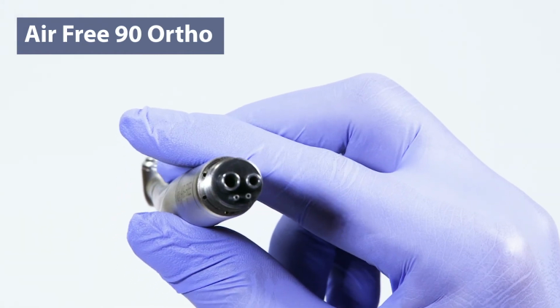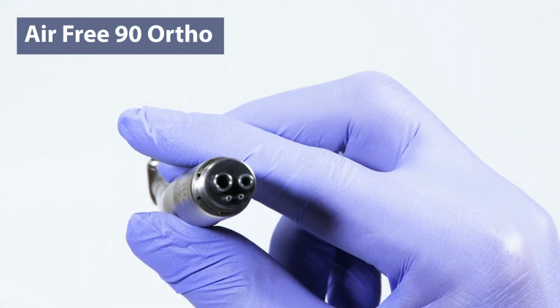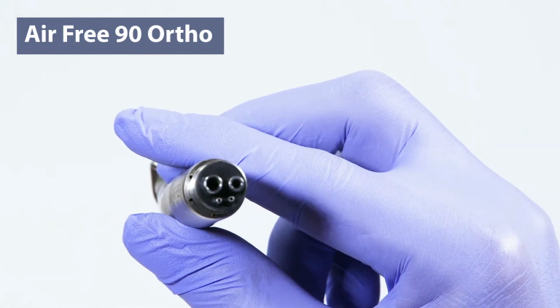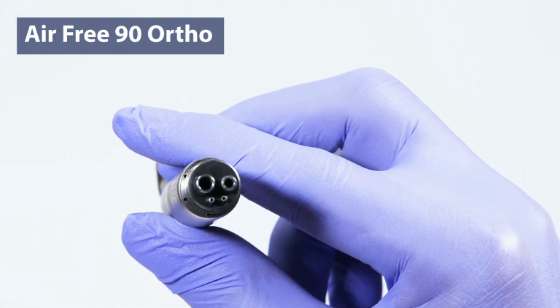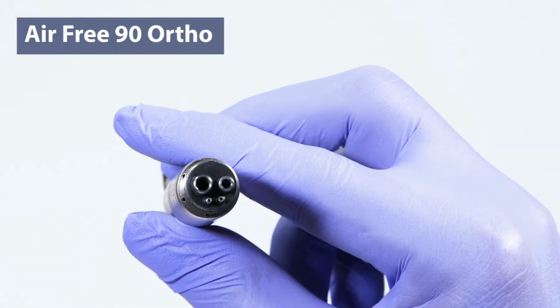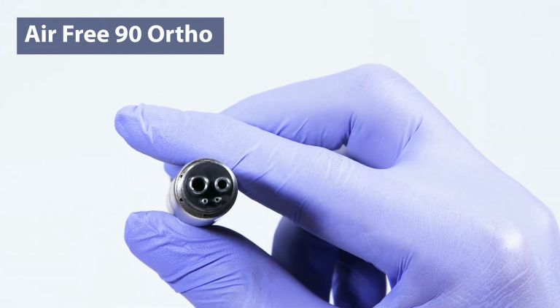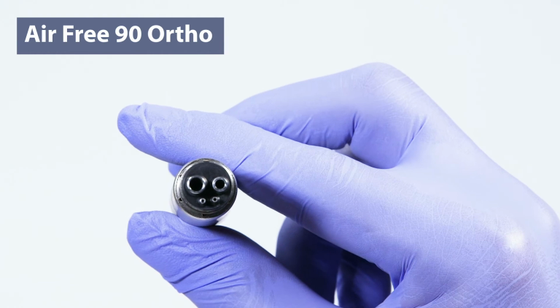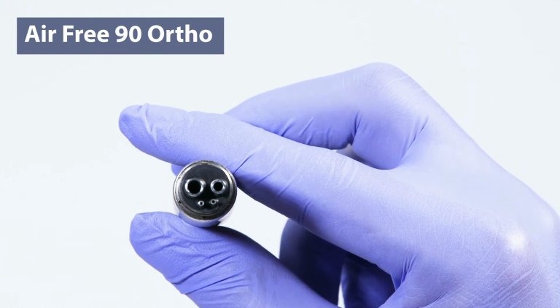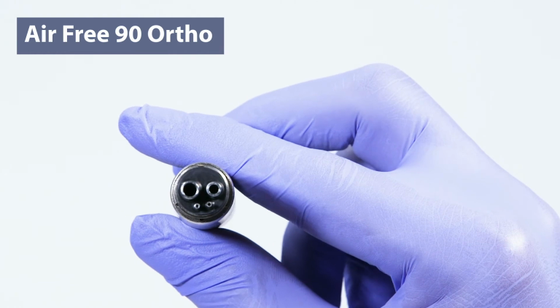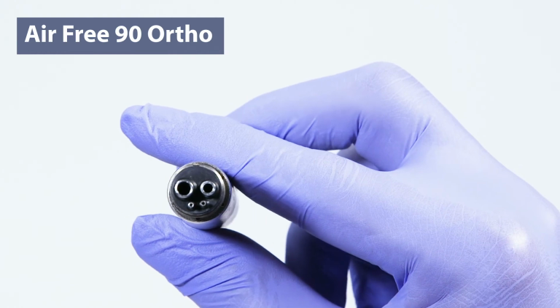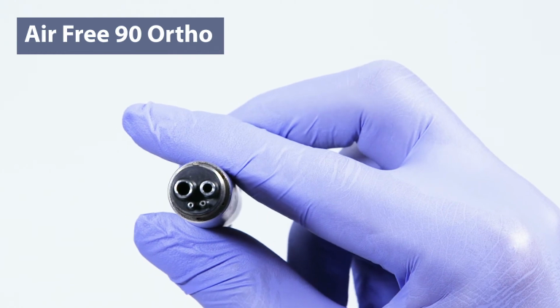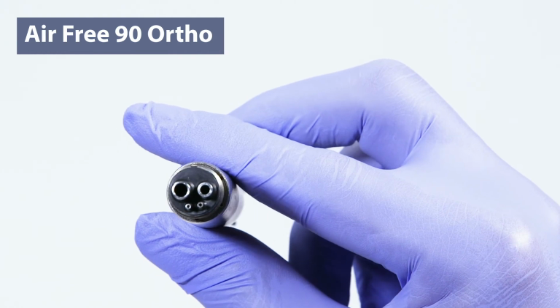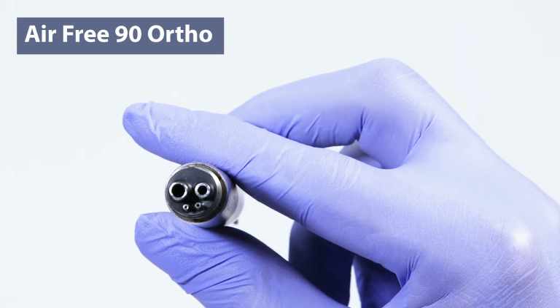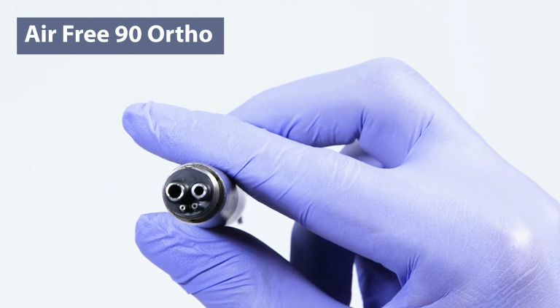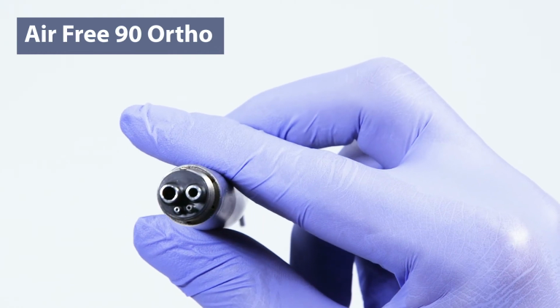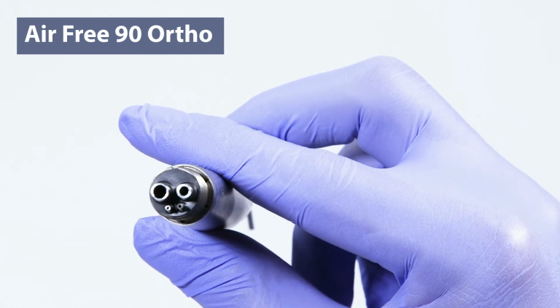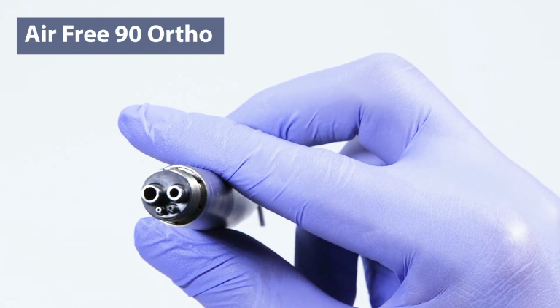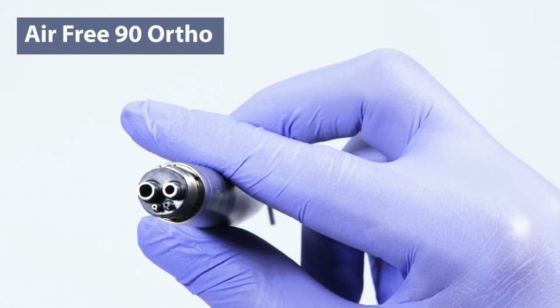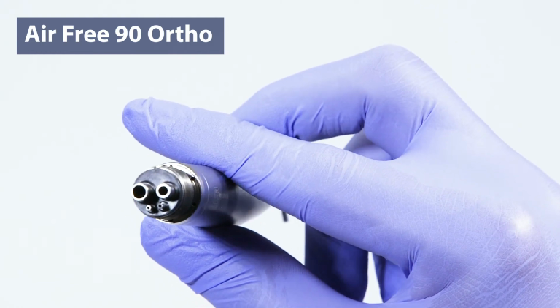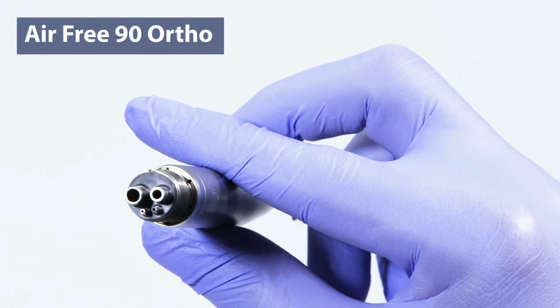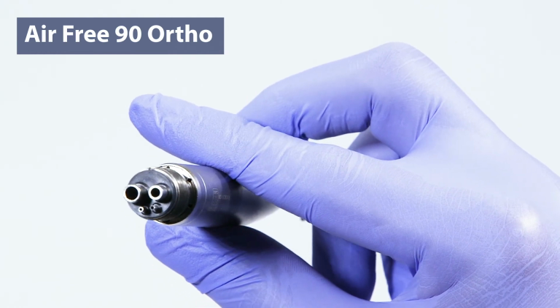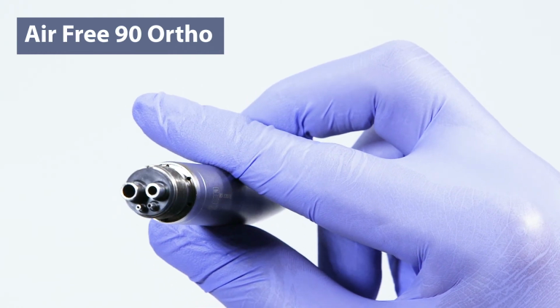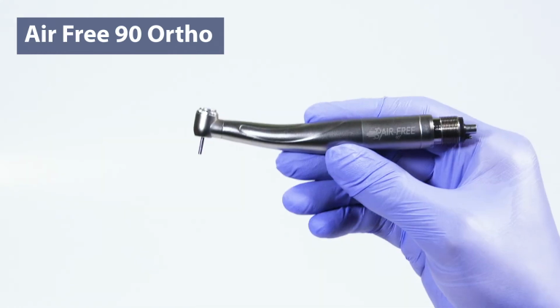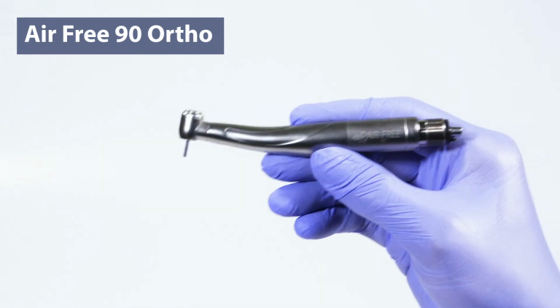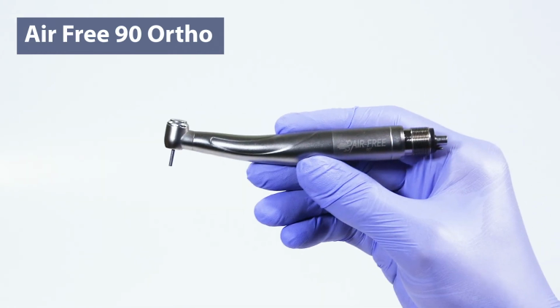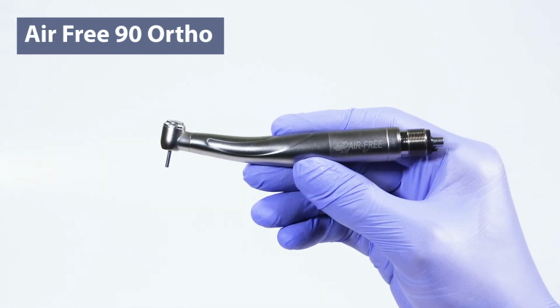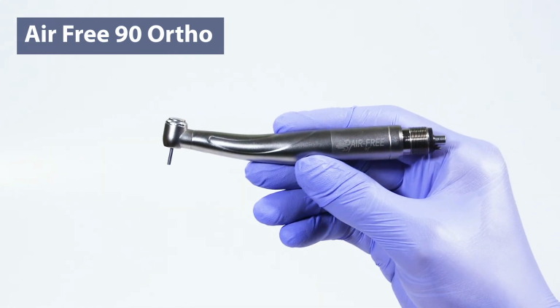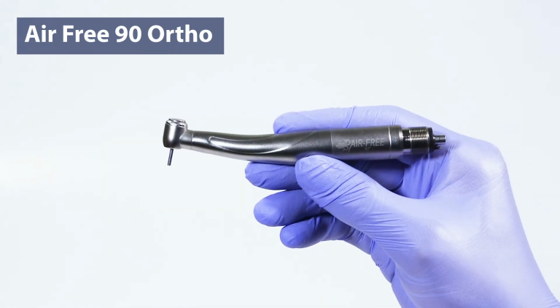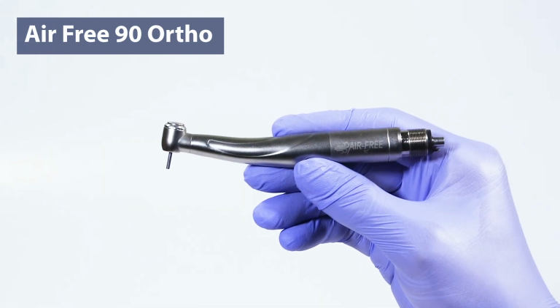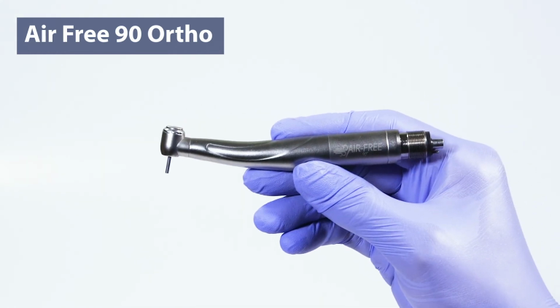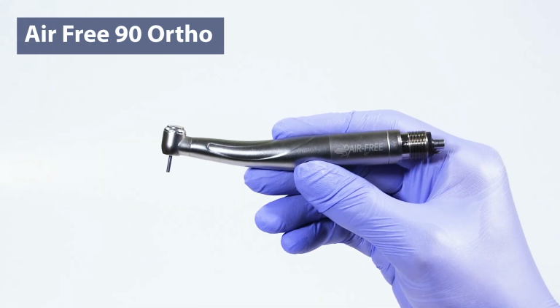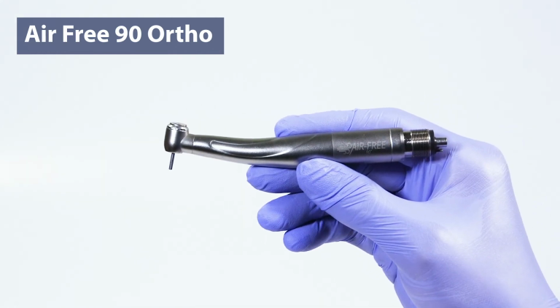It's time to say bye-bye cold air, hello comfort with the orthodontist's best friend.